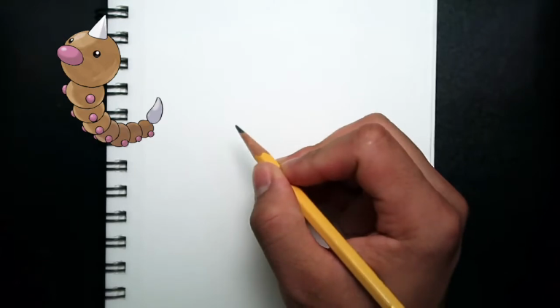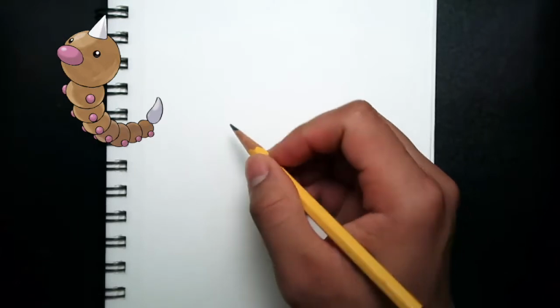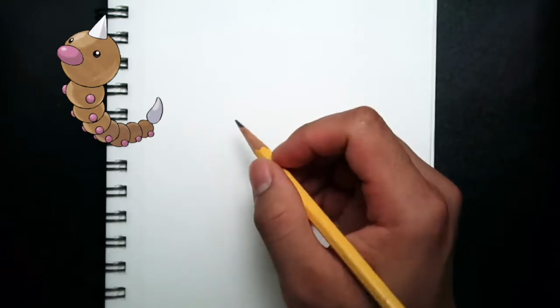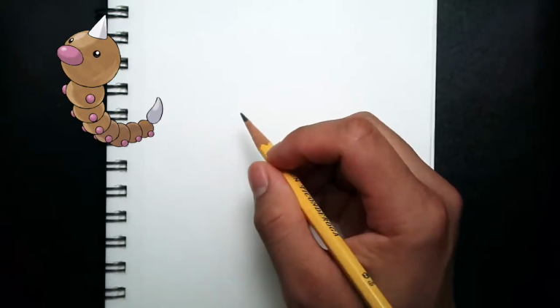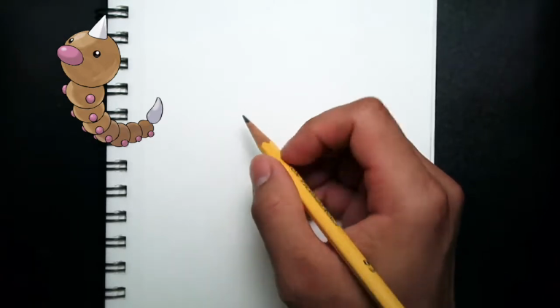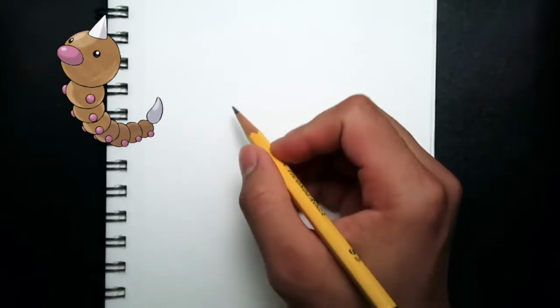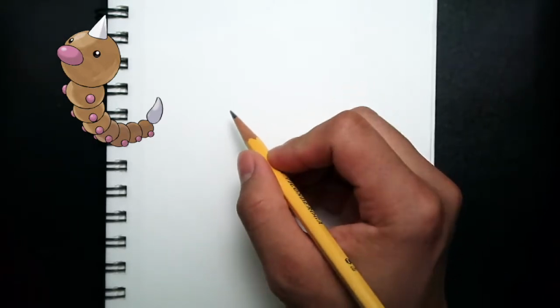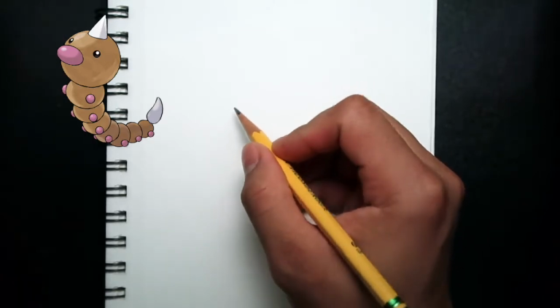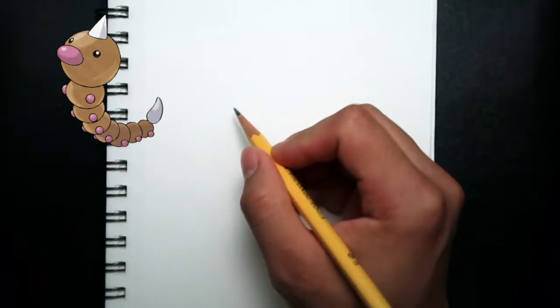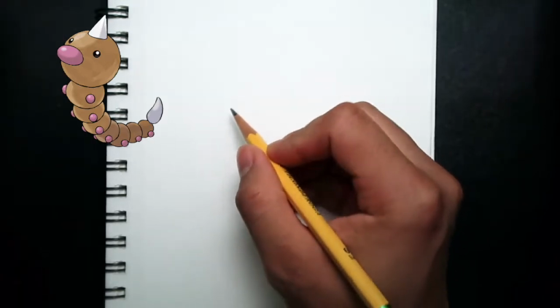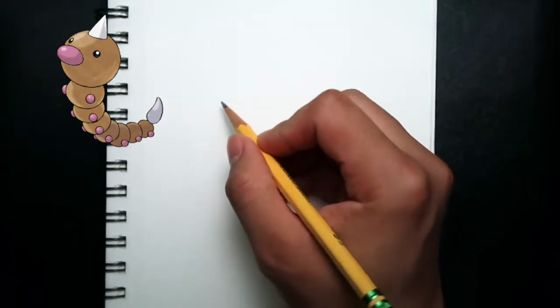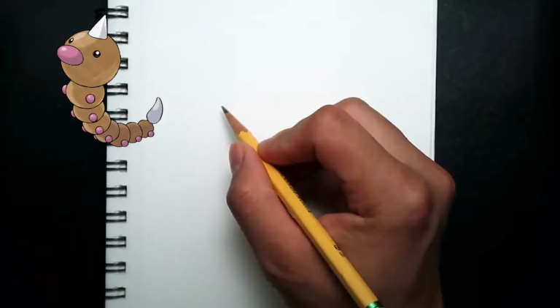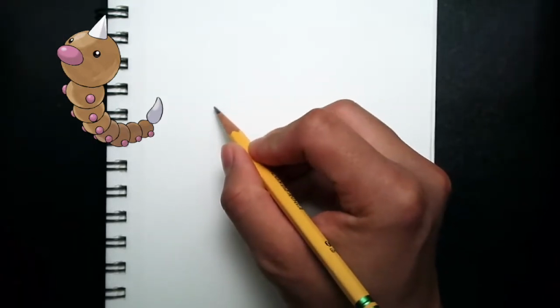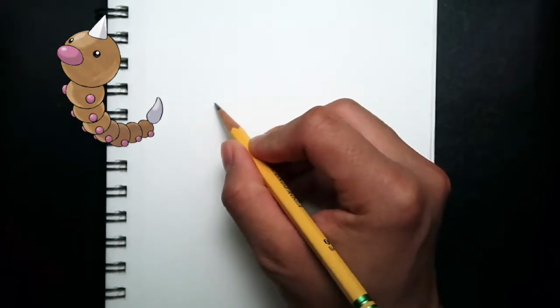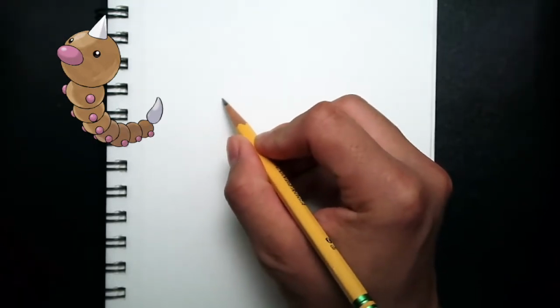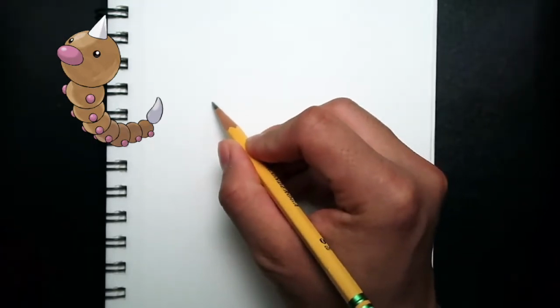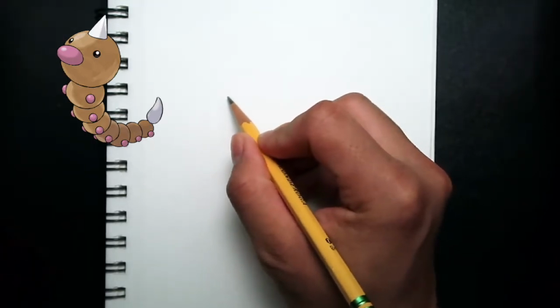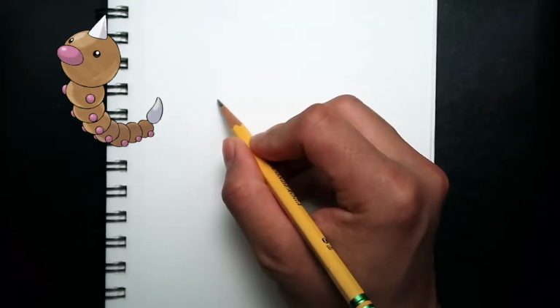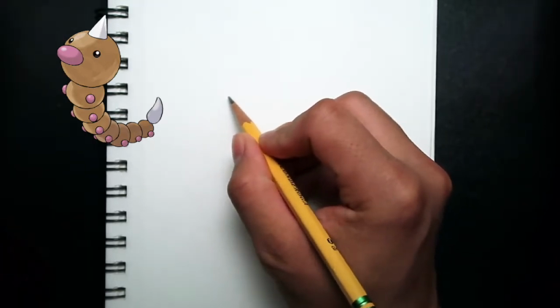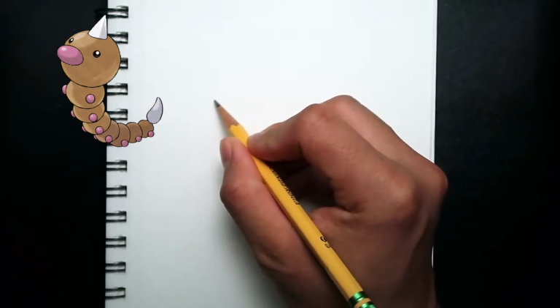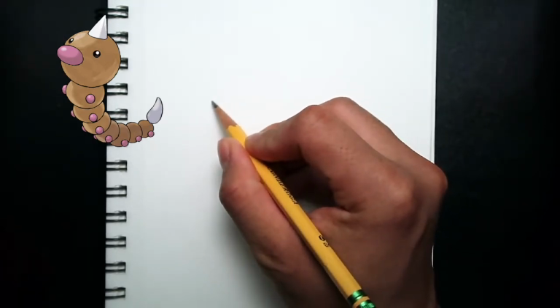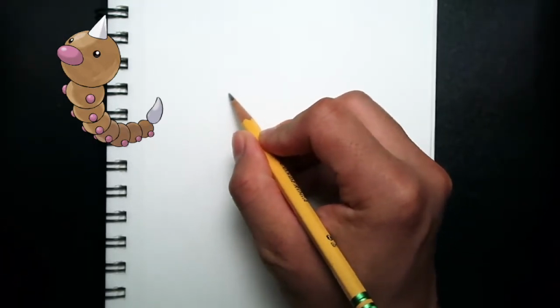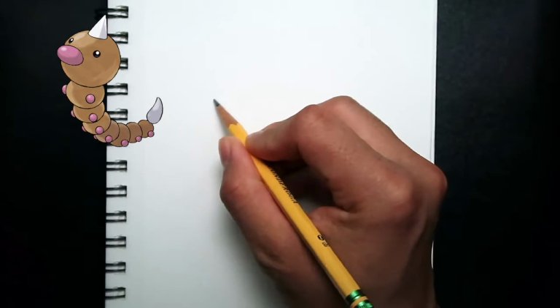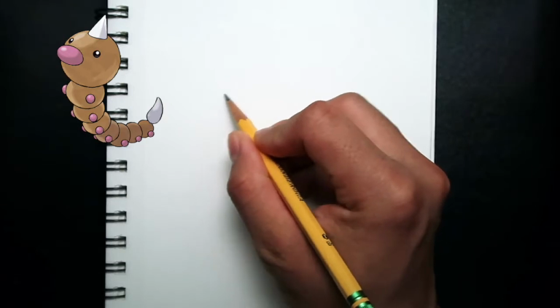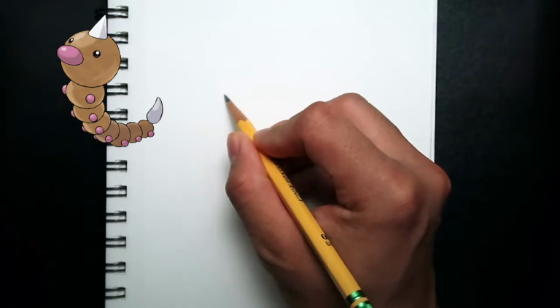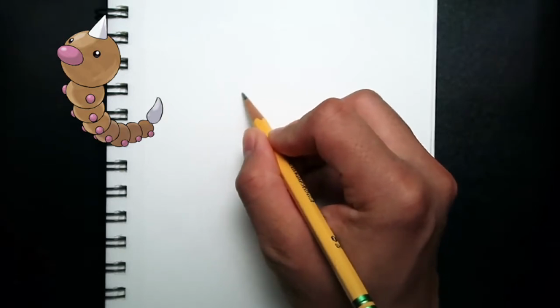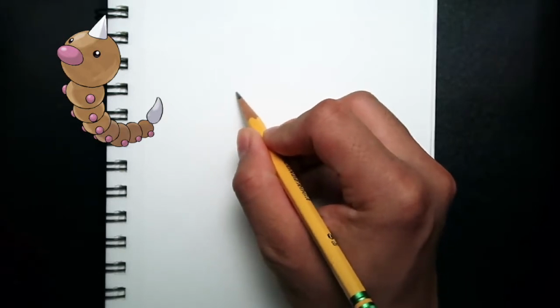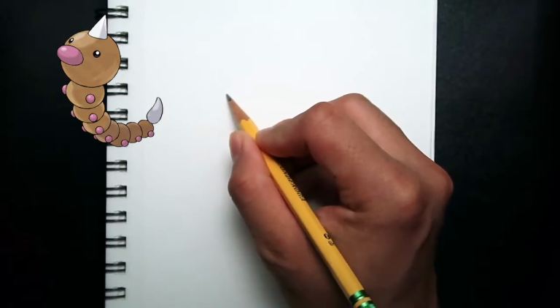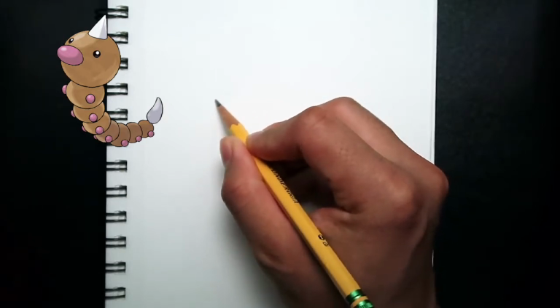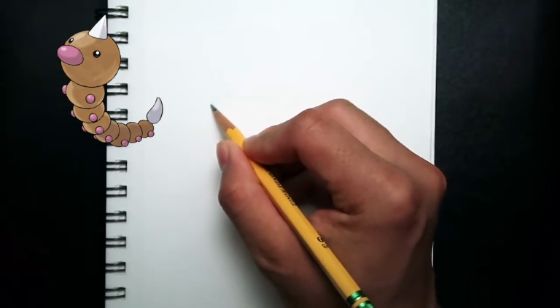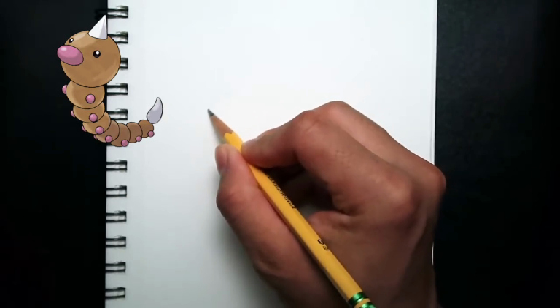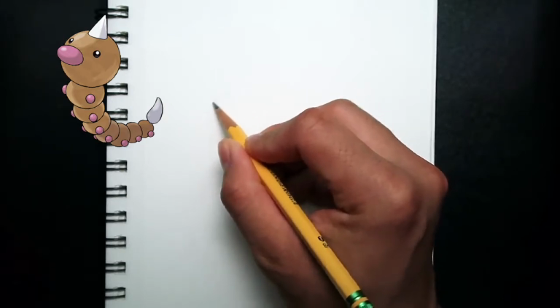Alright, let's get started by drawing a circle. This circle that we are drawing right now represents Weedle's head.